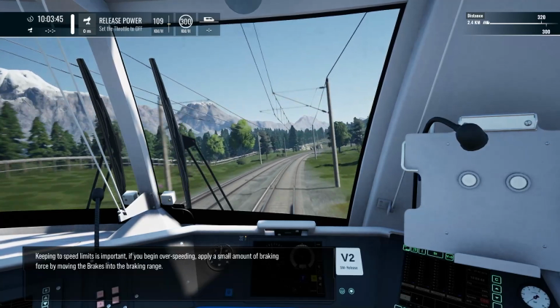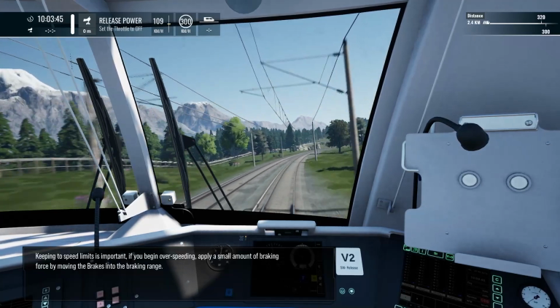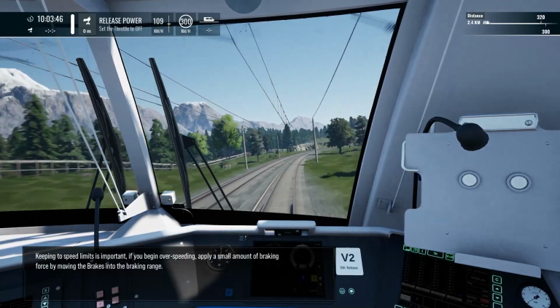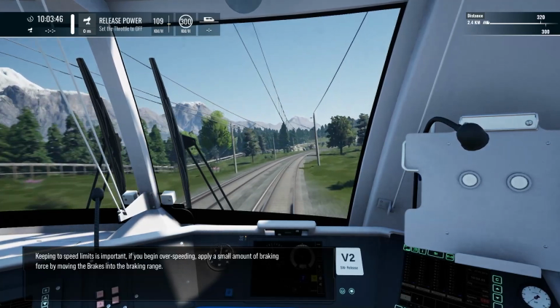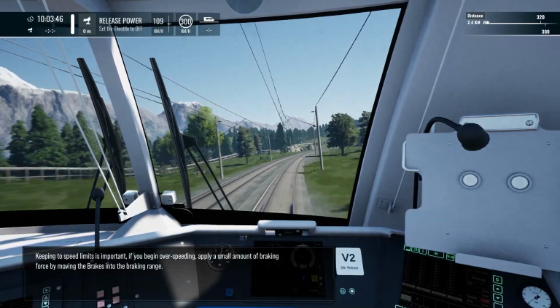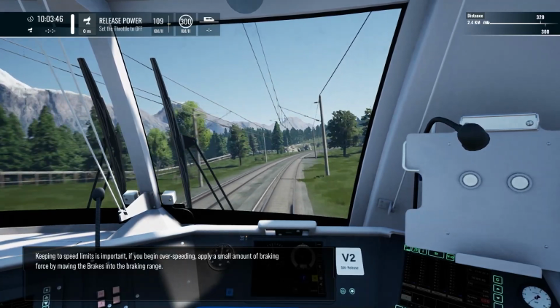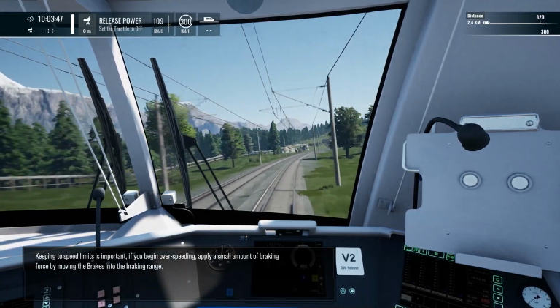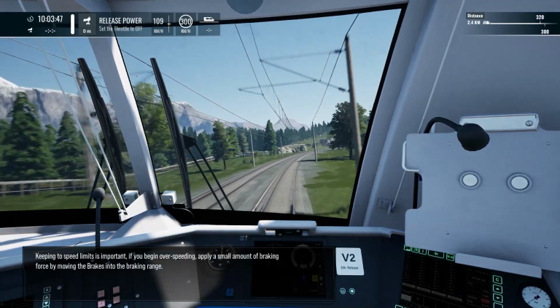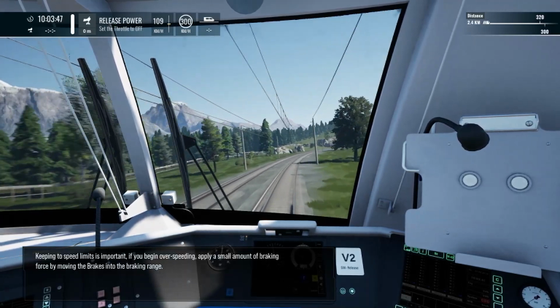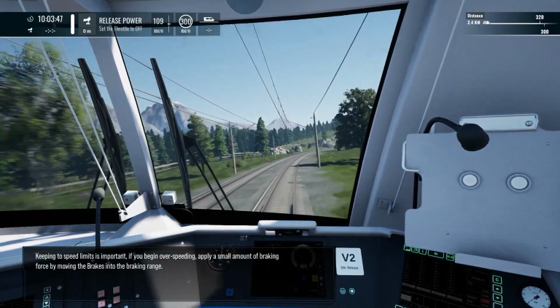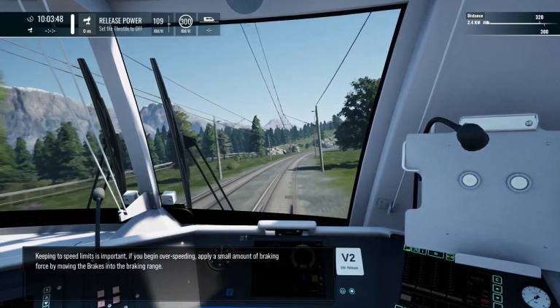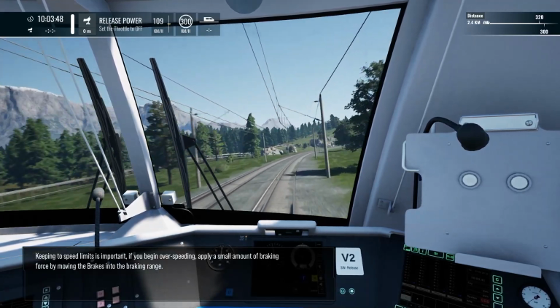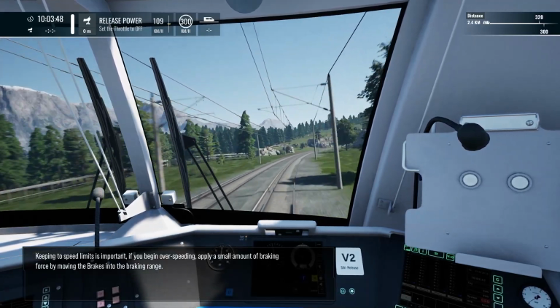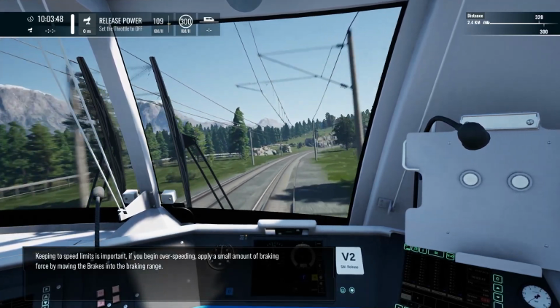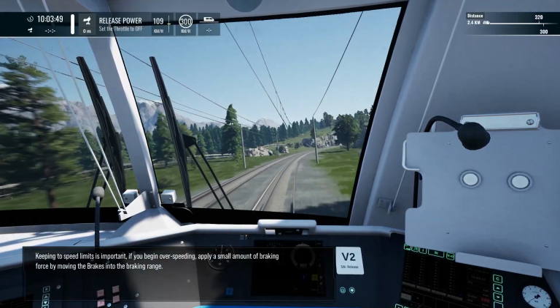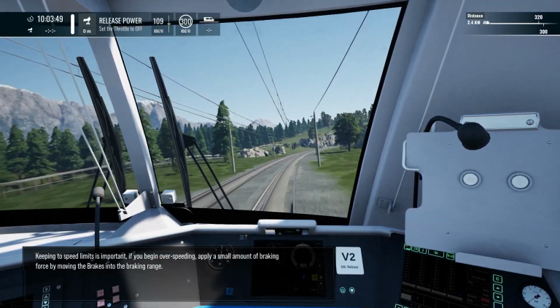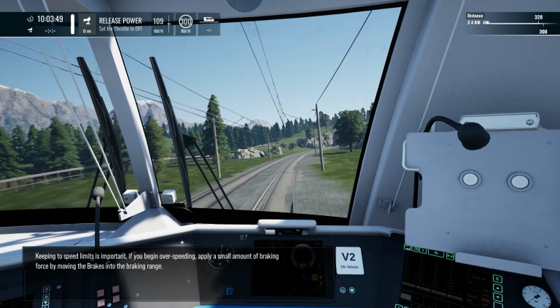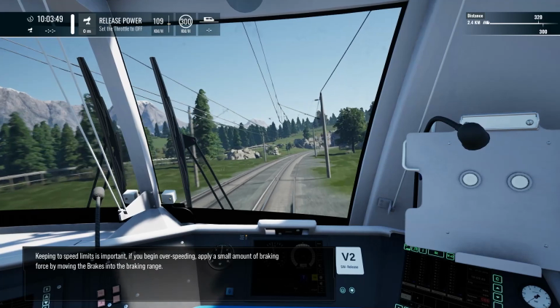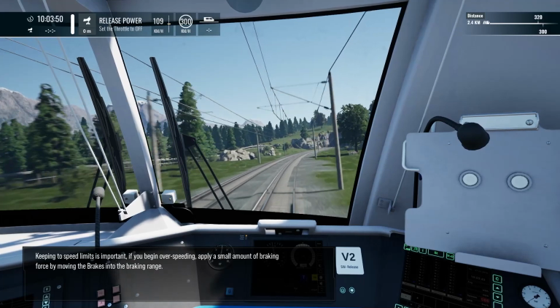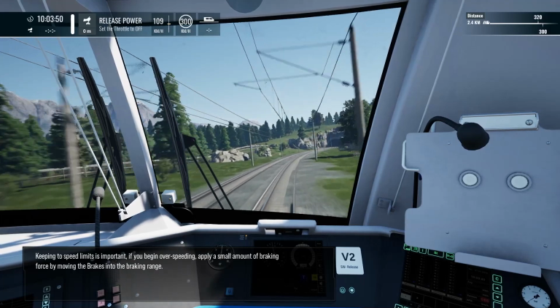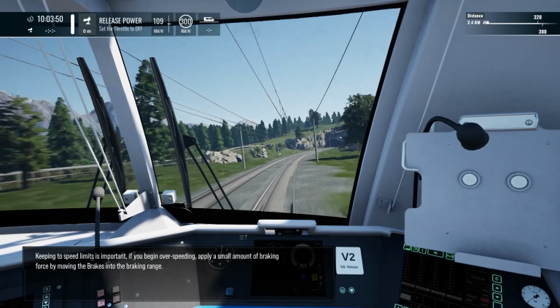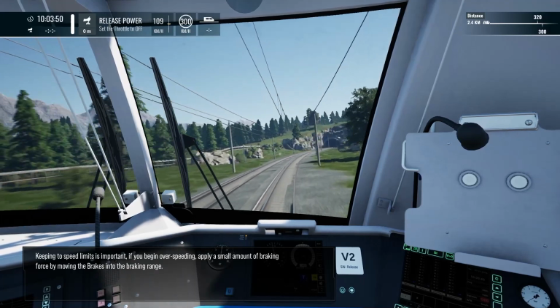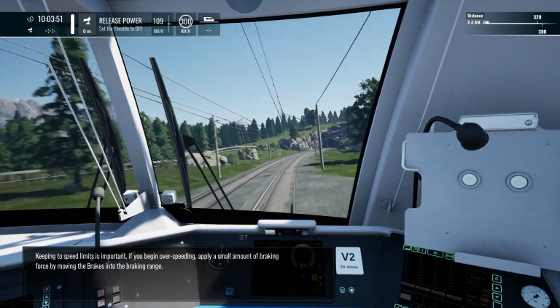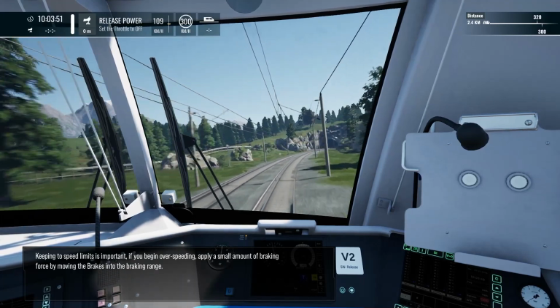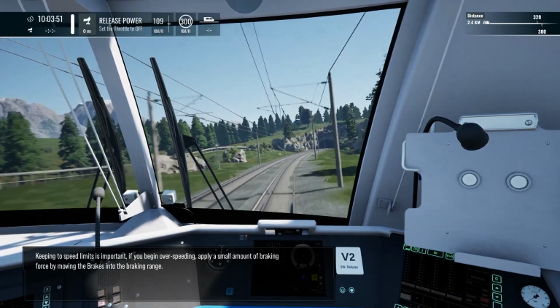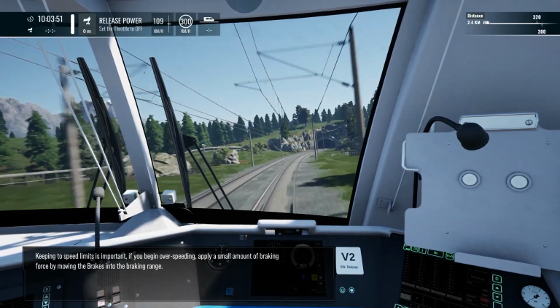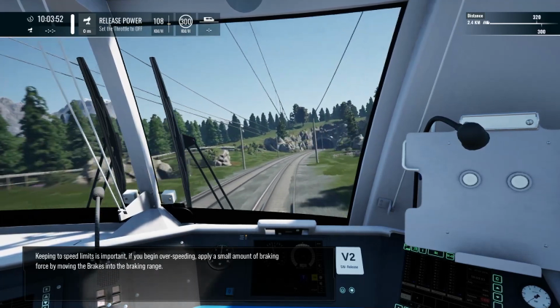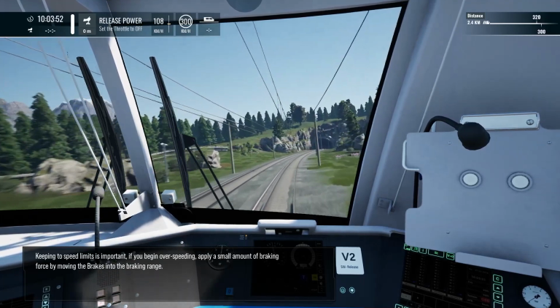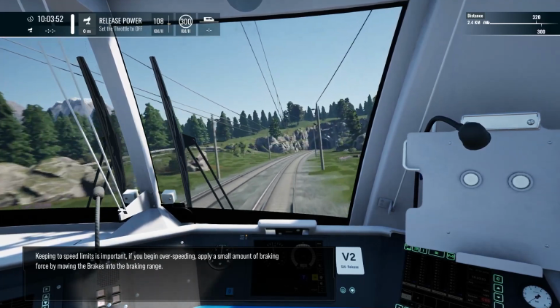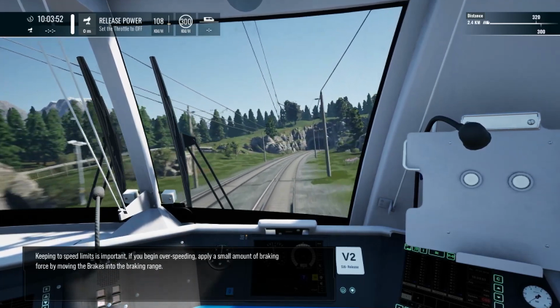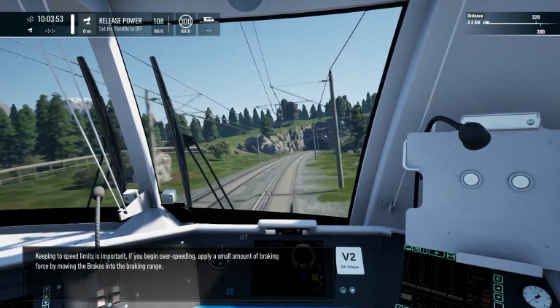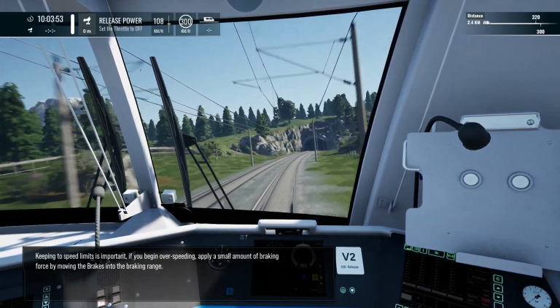Keeping within the speed limits is important. If you begin over speeding, apply a small amount of braking force by moving the brakes into the braking range.